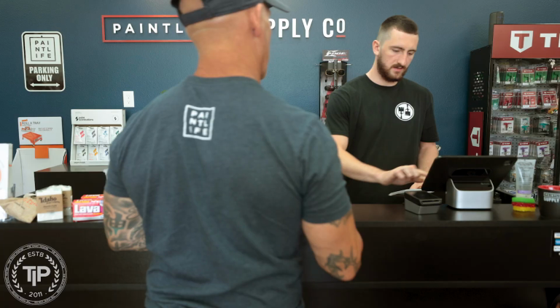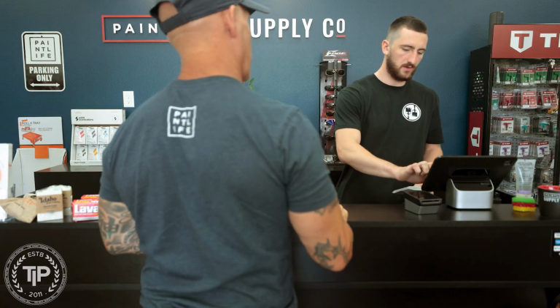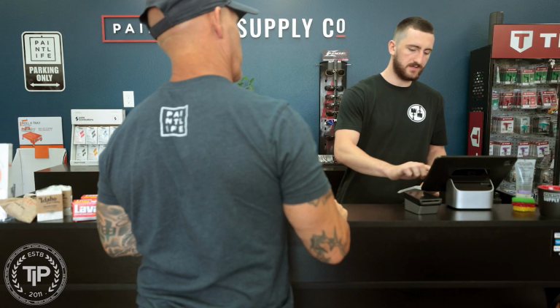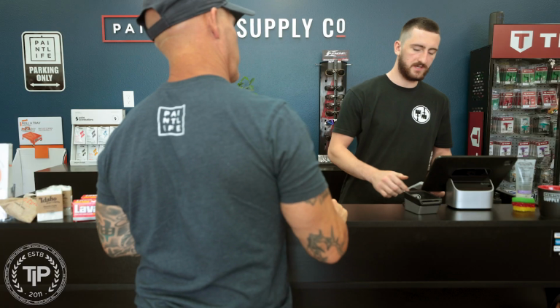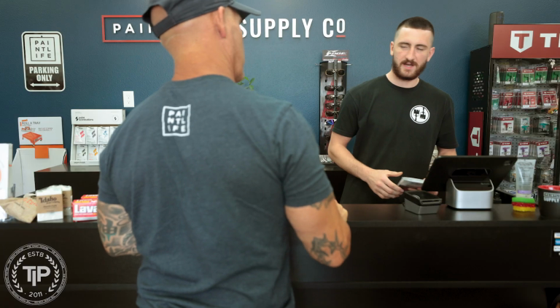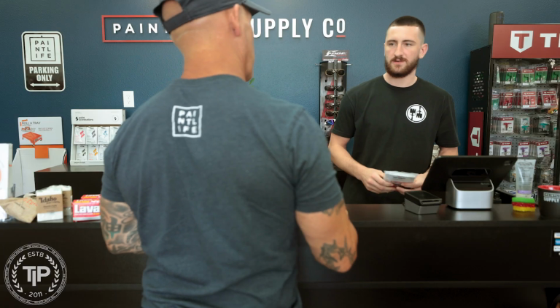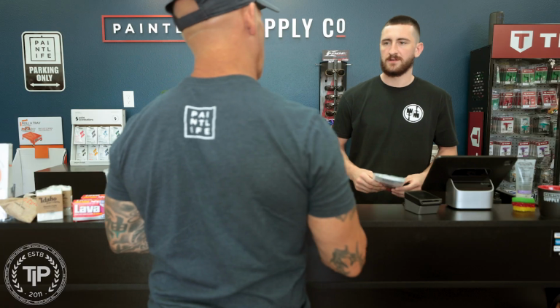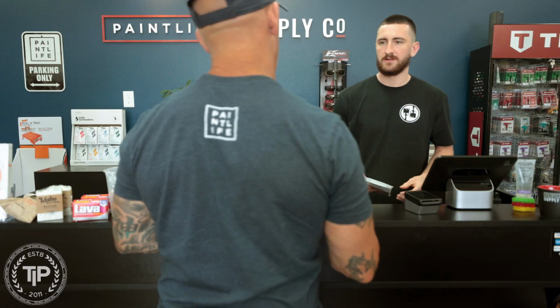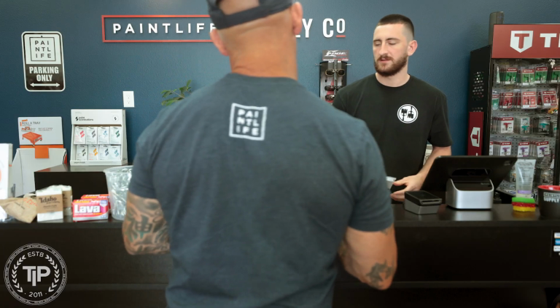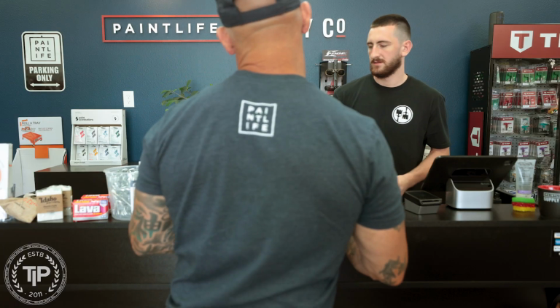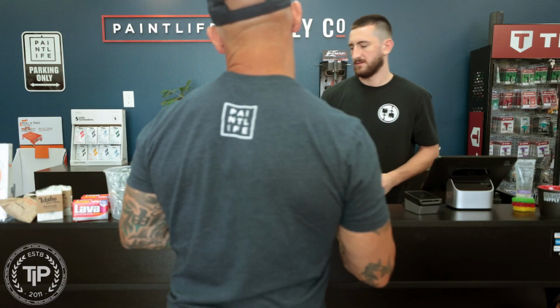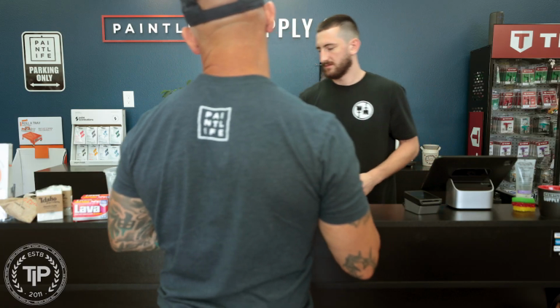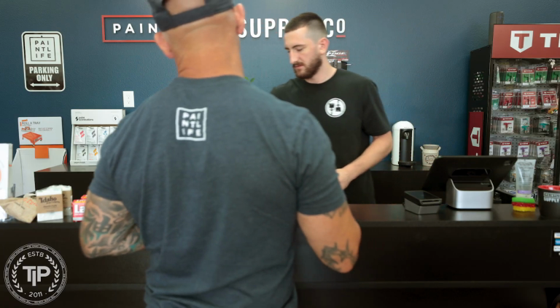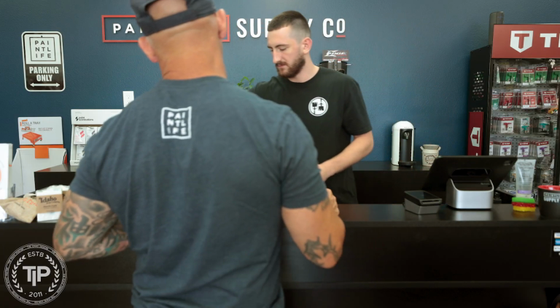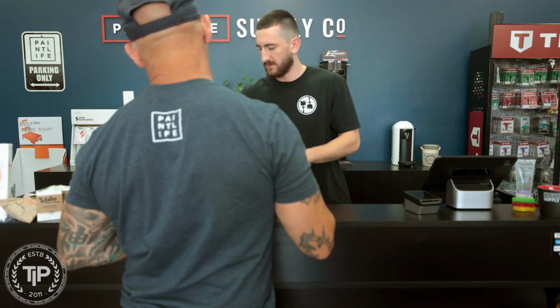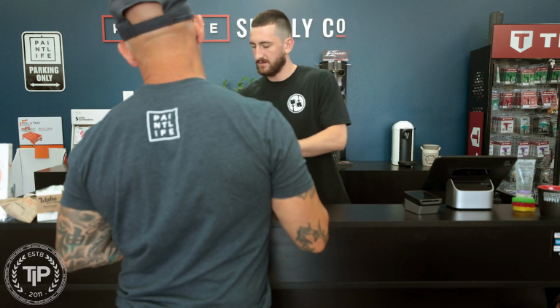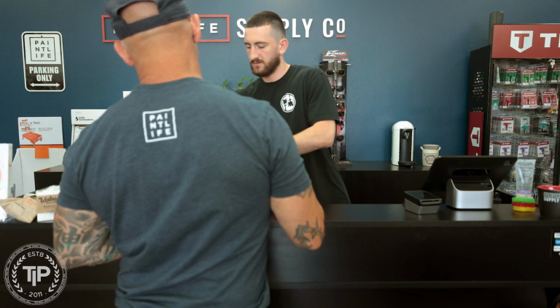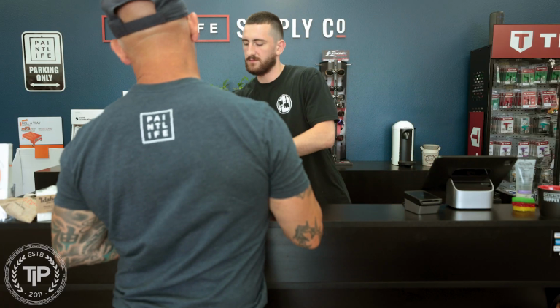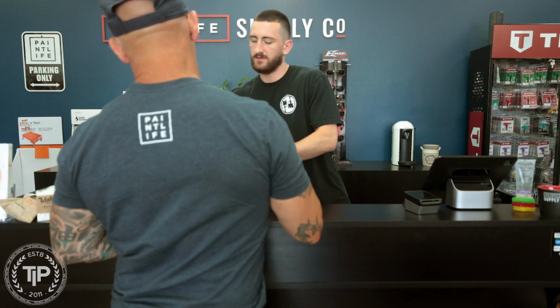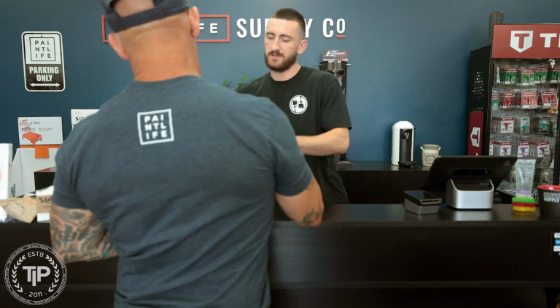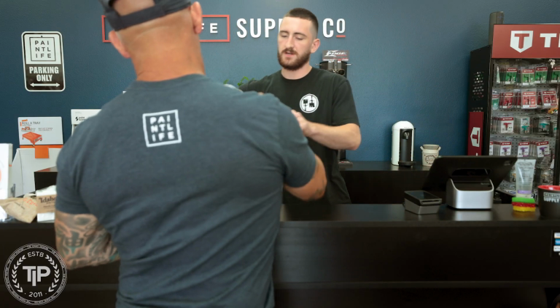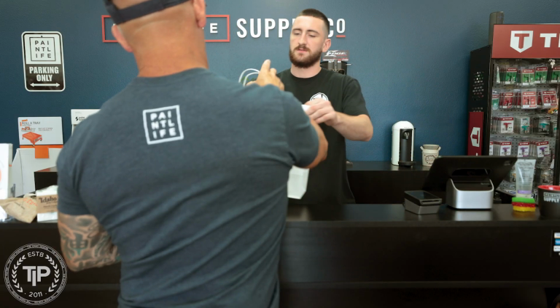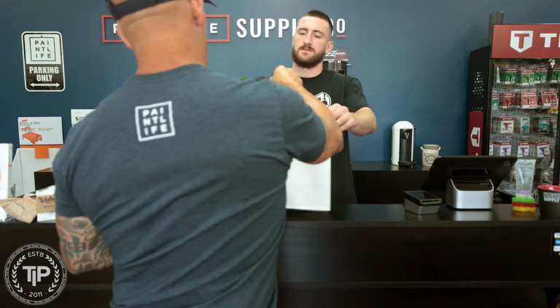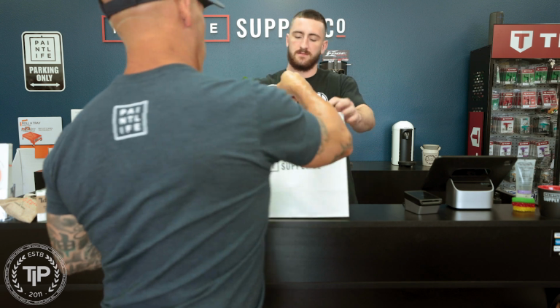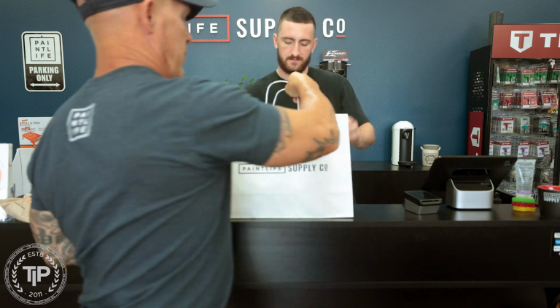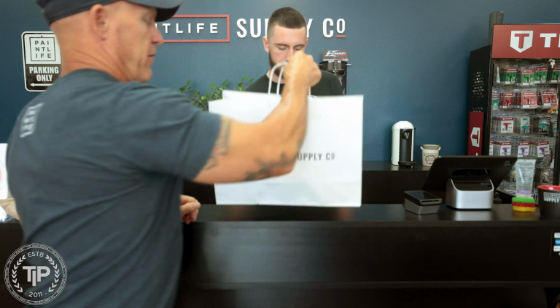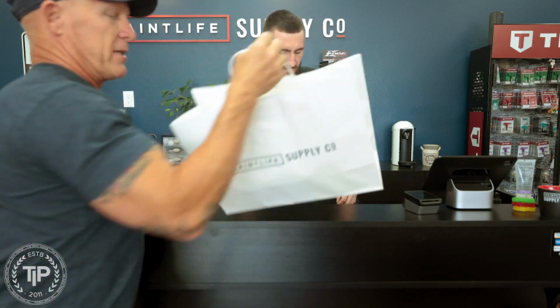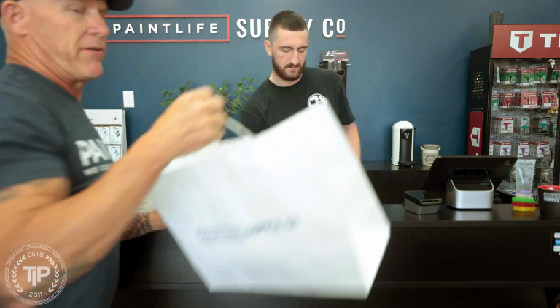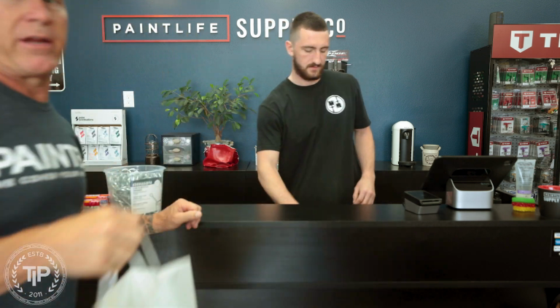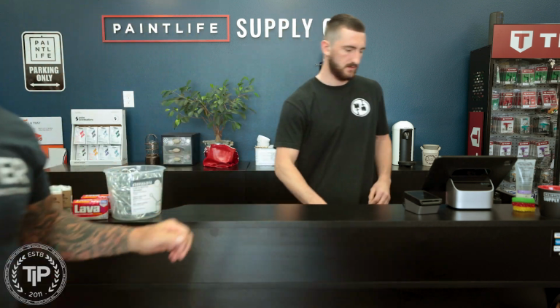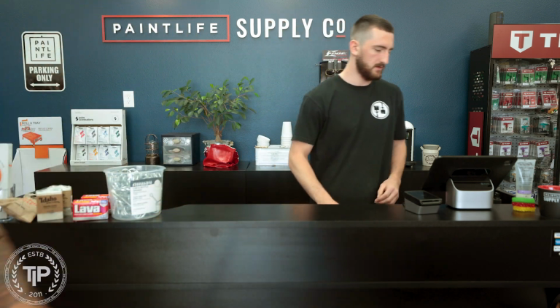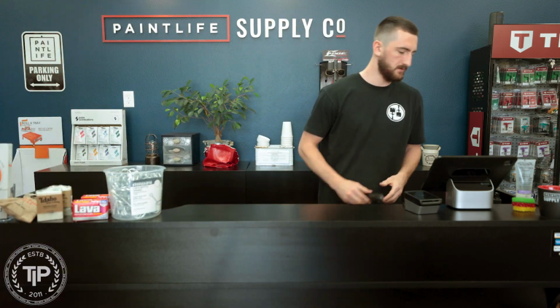Do you want this on the account? Yeah, just throw it on the account. Cool. Good to go? Cool. Thank you very much. Have a great day. You too.